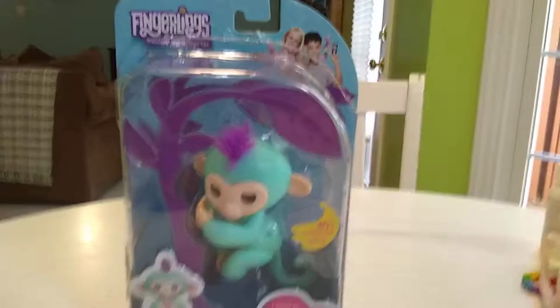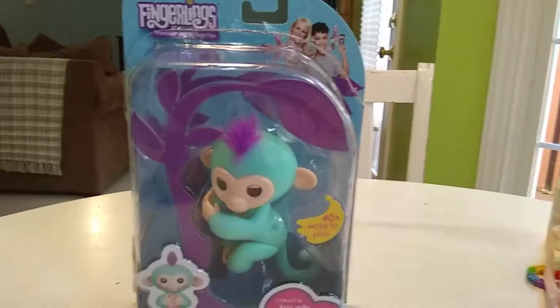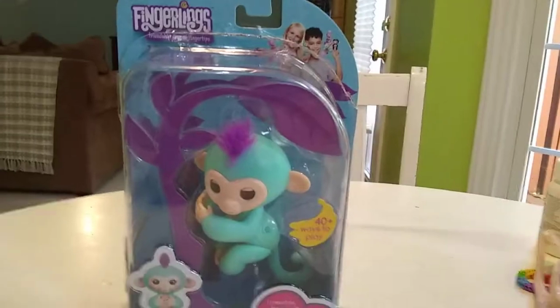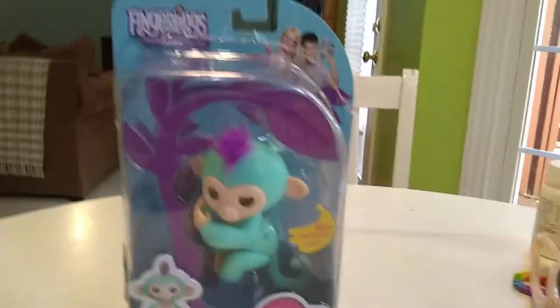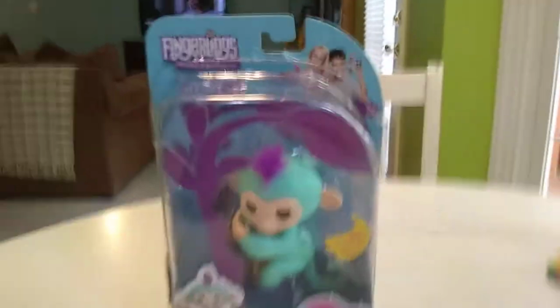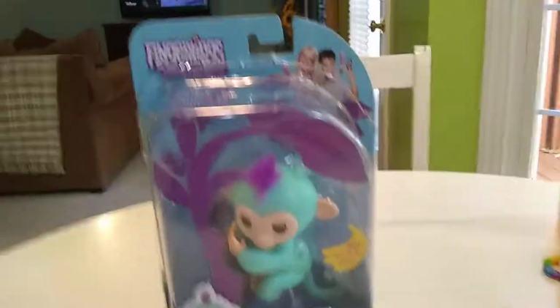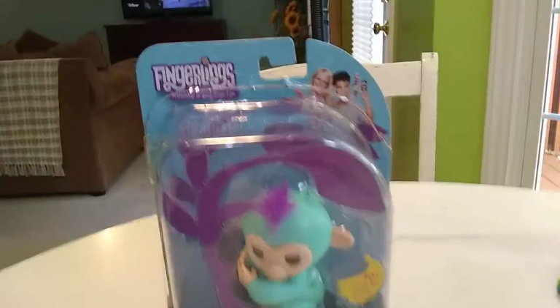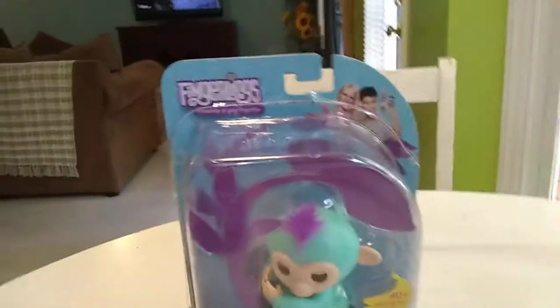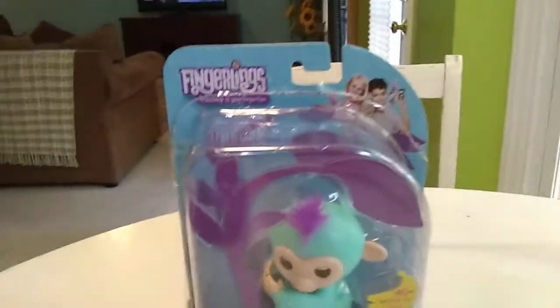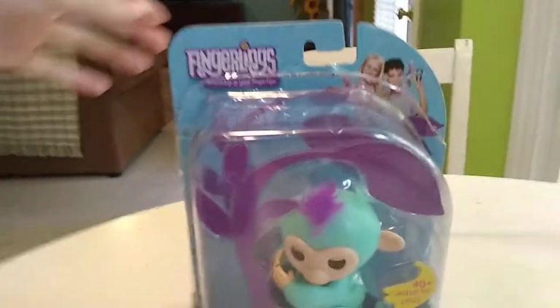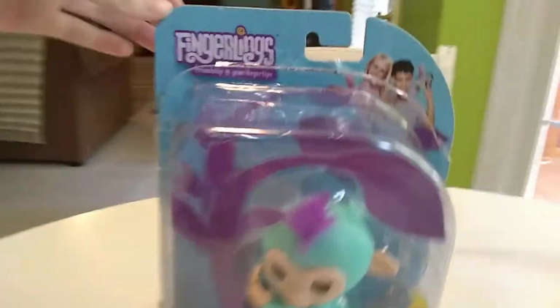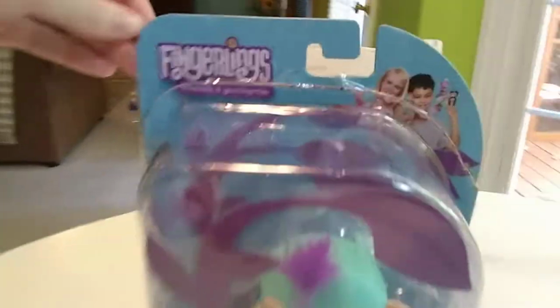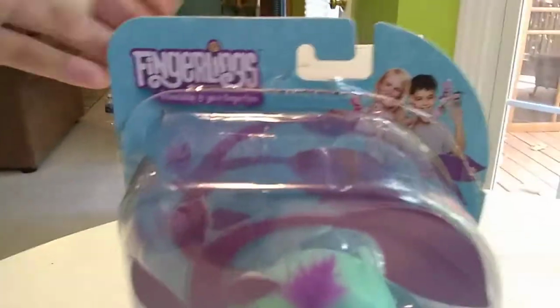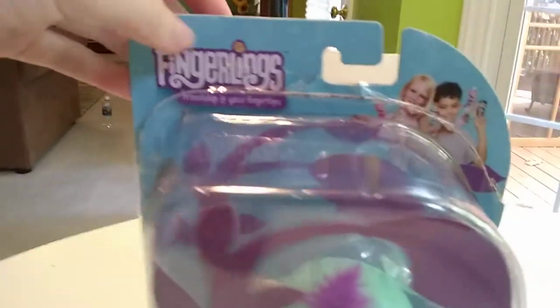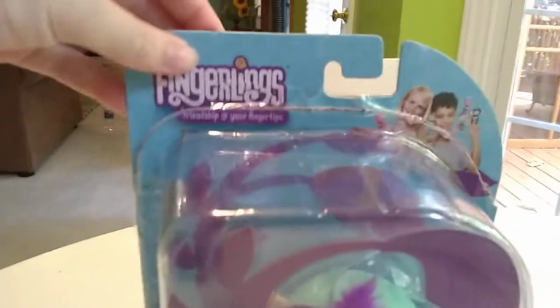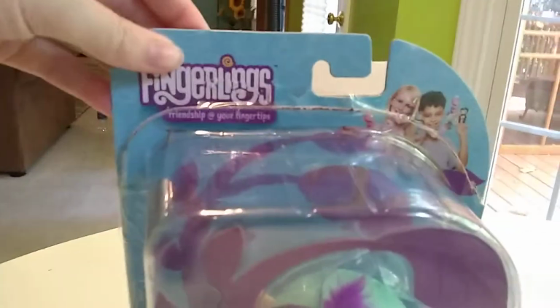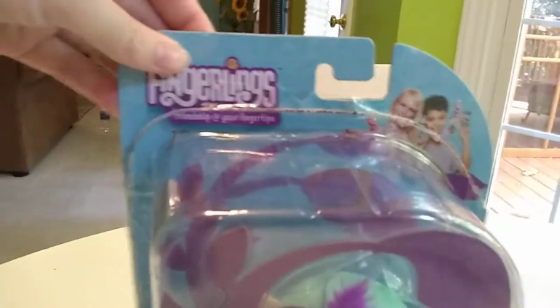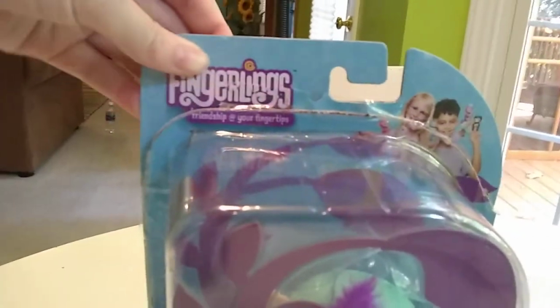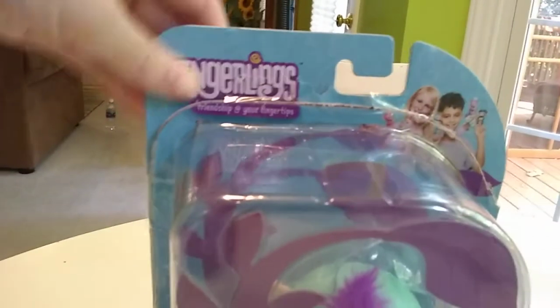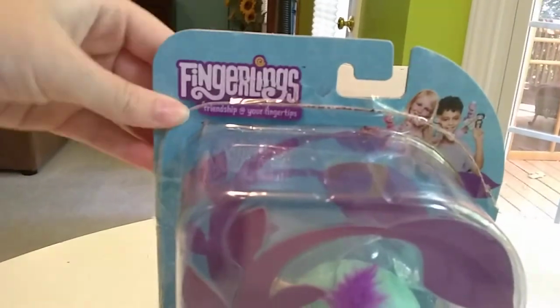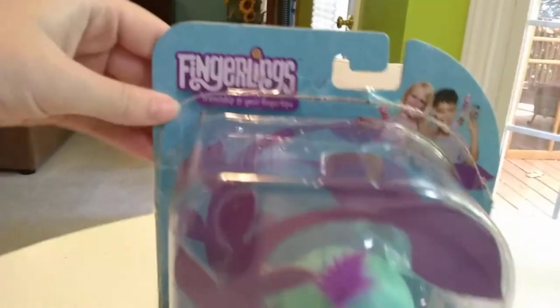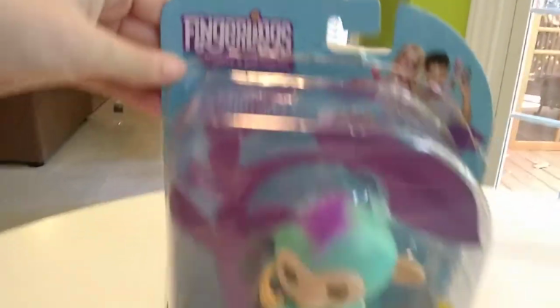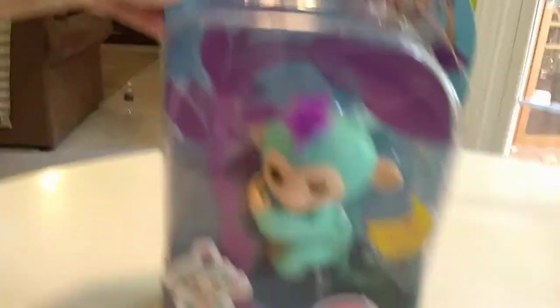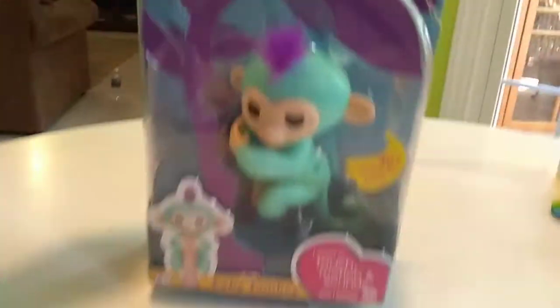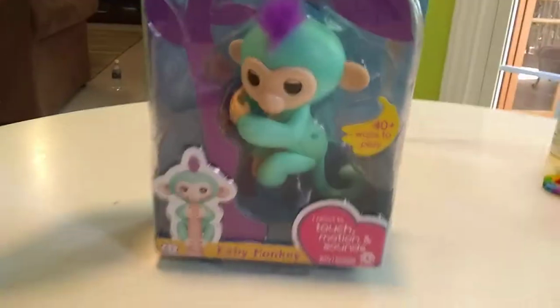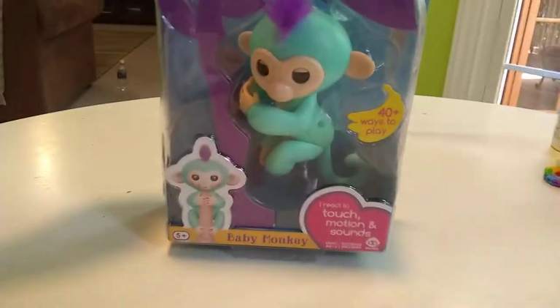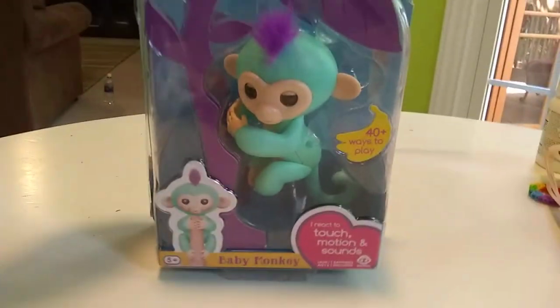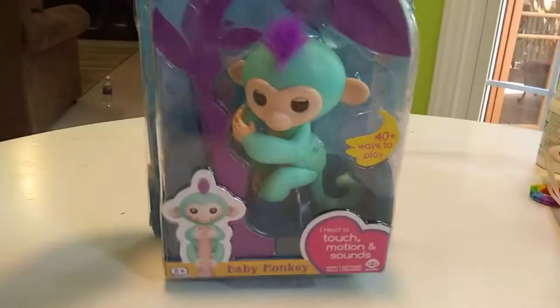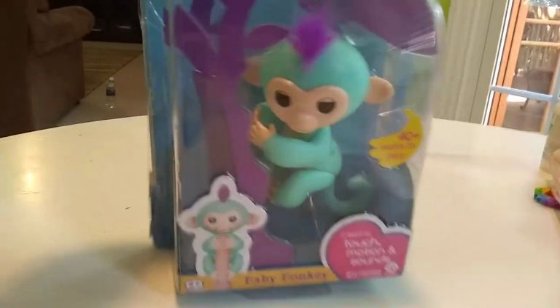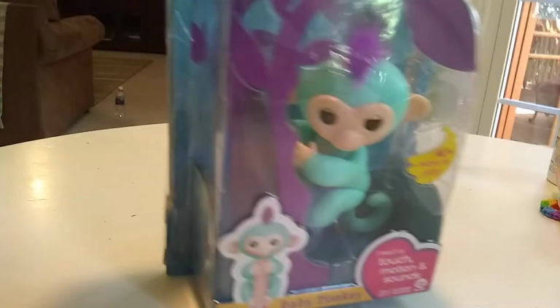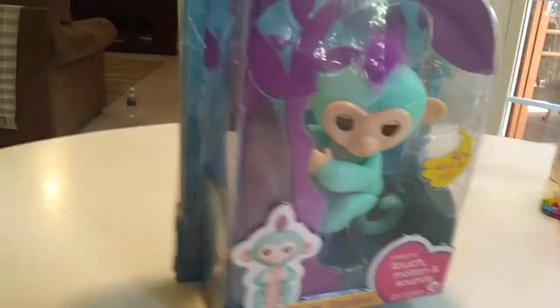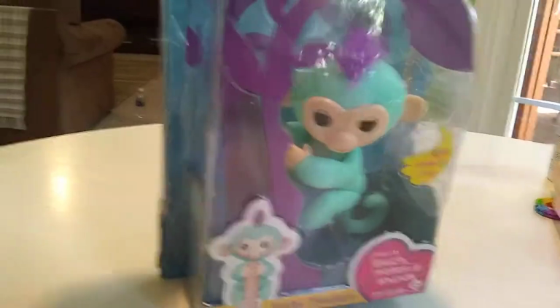It's me, Desi, and today we're here with the new Fingerlings Baby Monkeys. And we're on Paul Reviews Everything today.